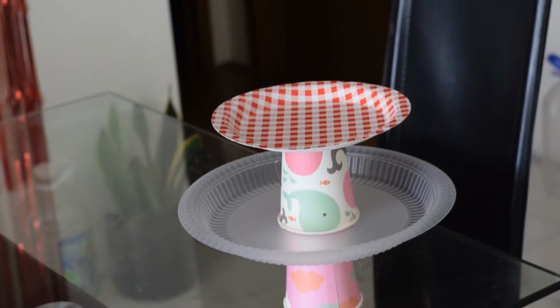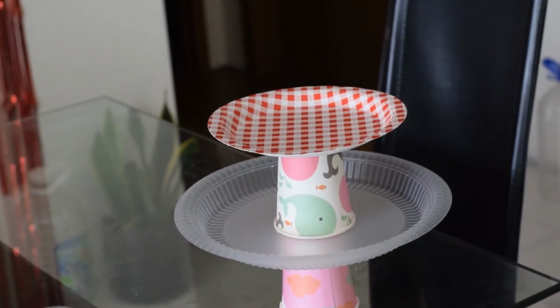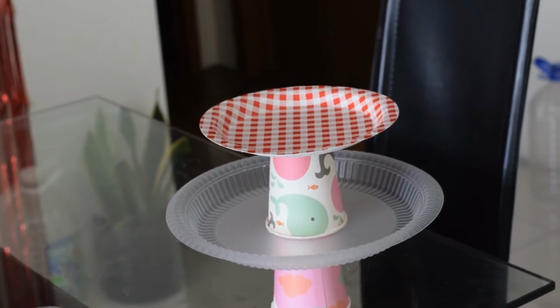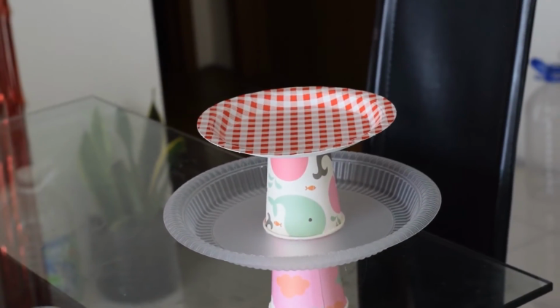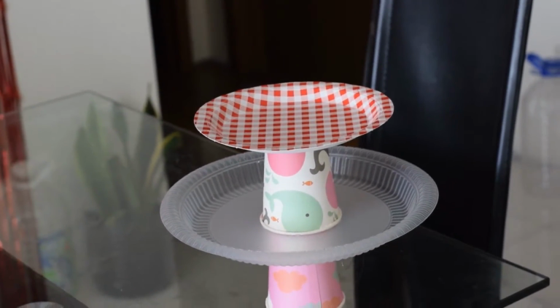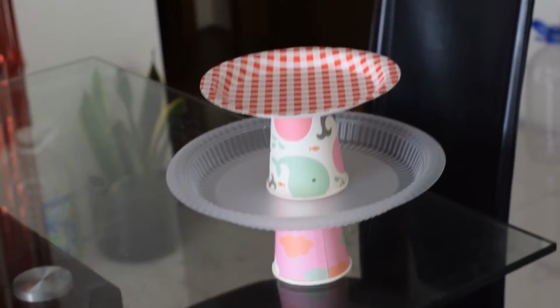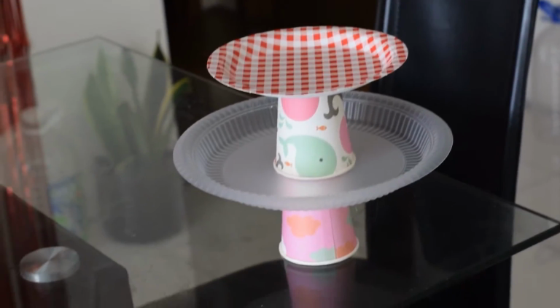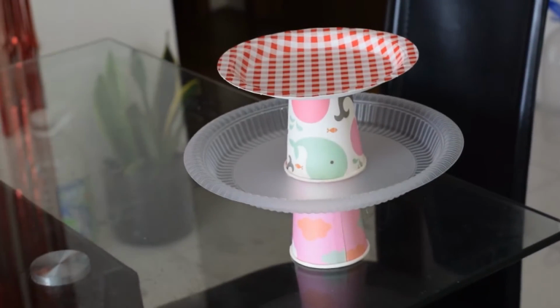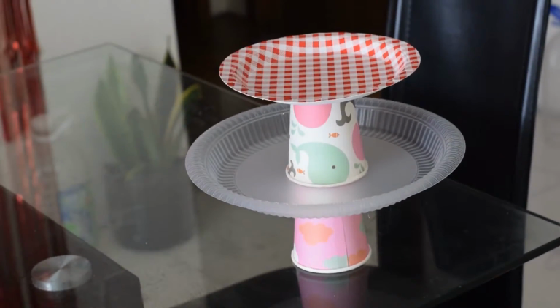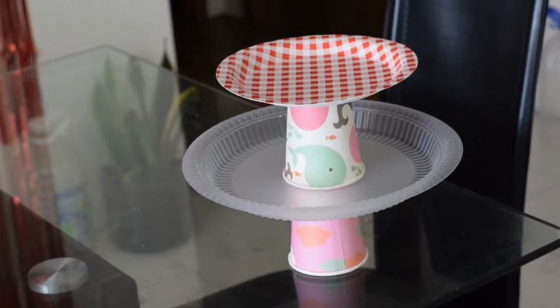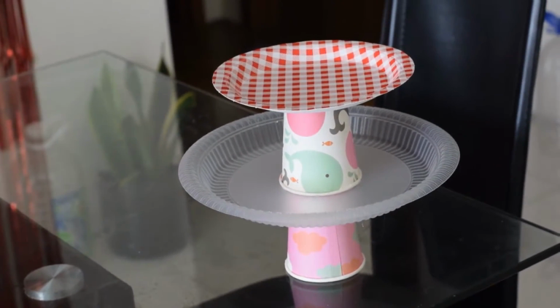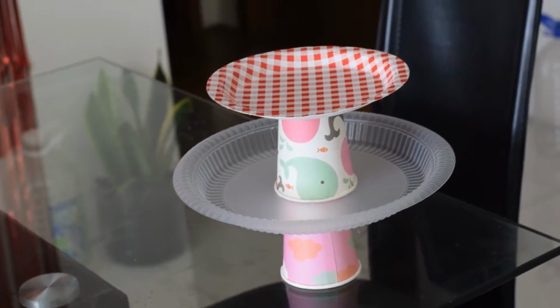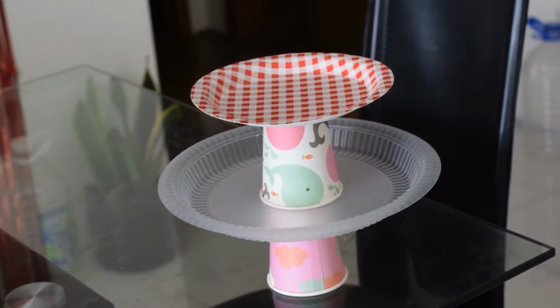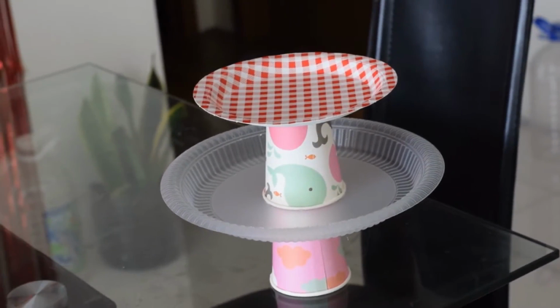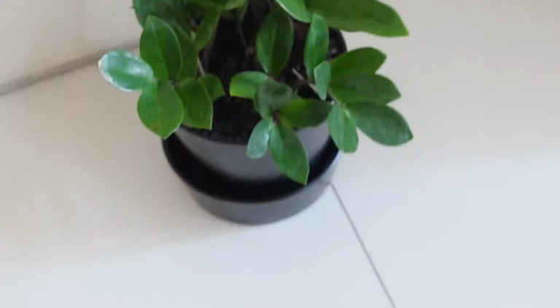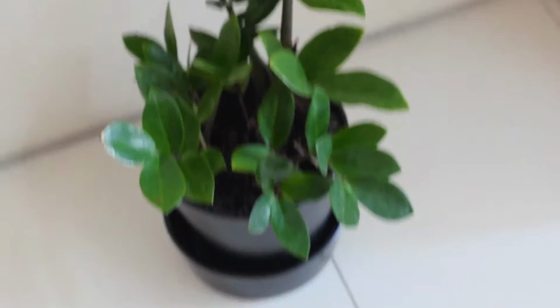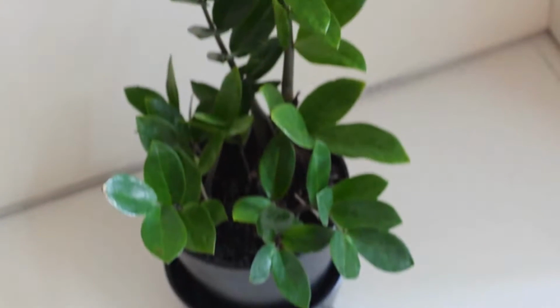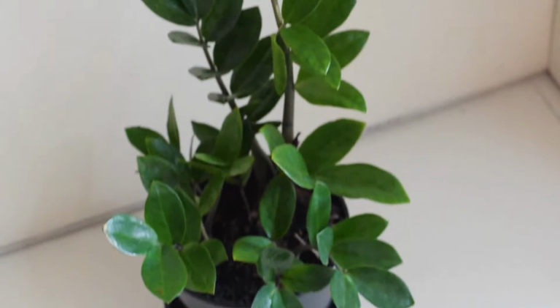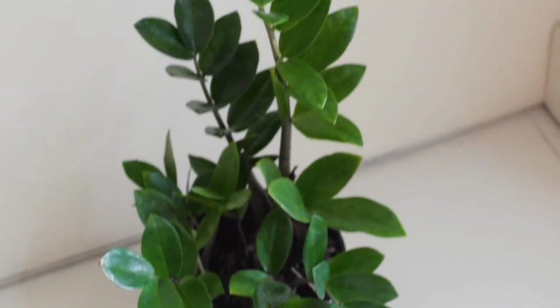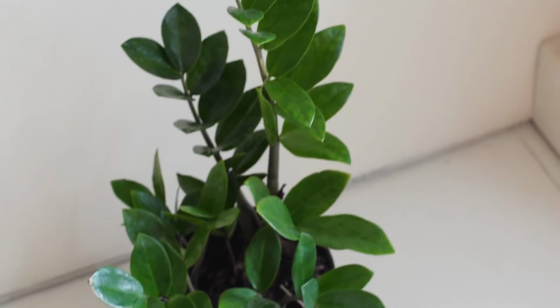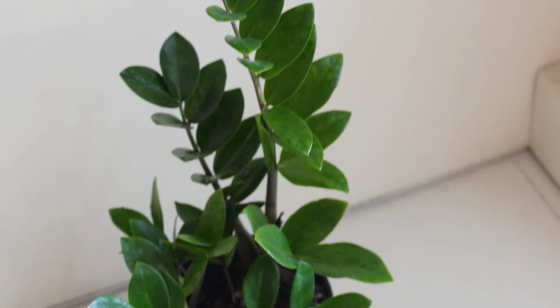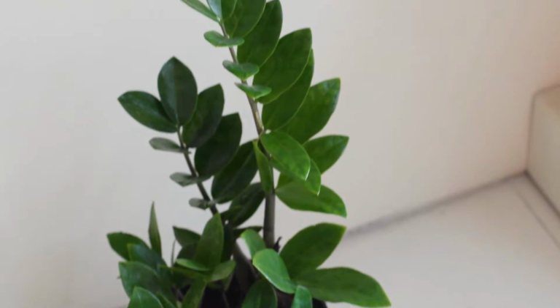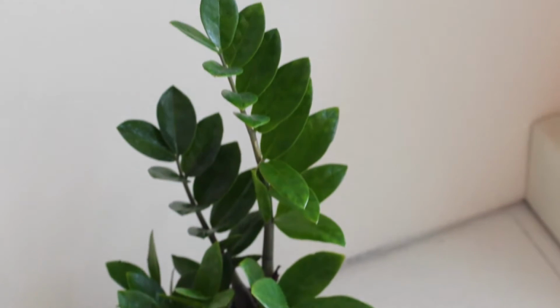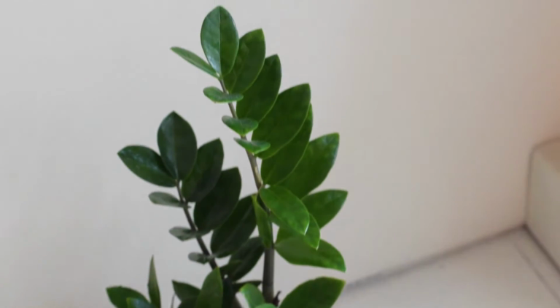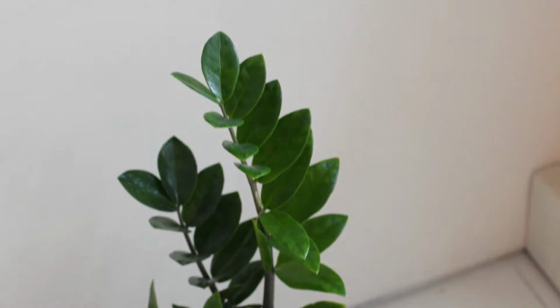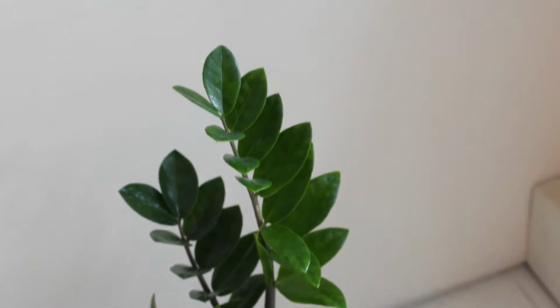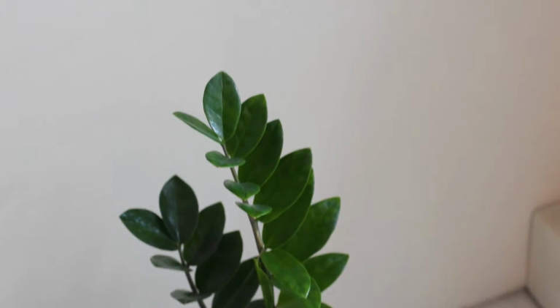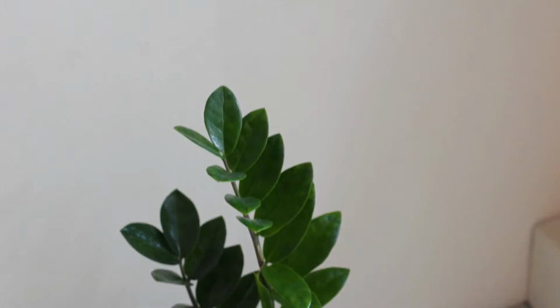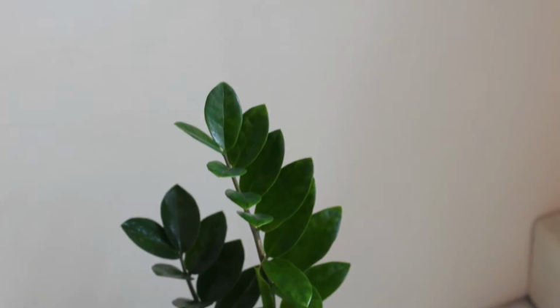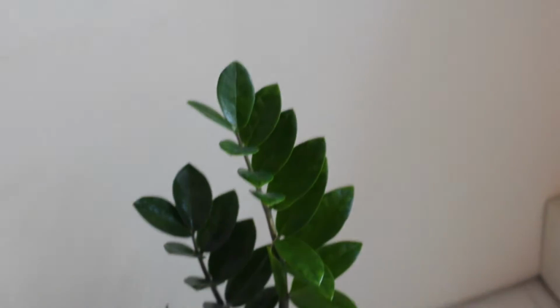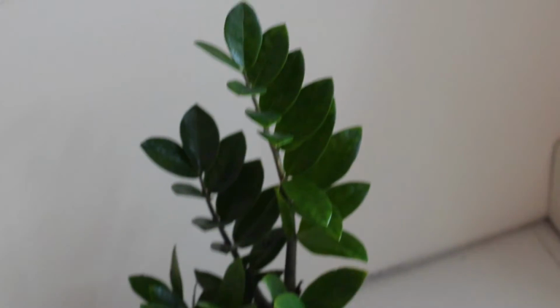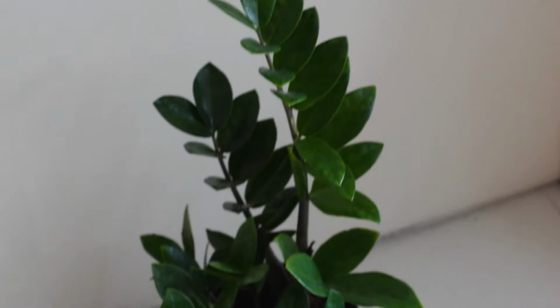We have also brought some new plants. Coincidentally, there are already some plants here, which works out nicely for the decoration.